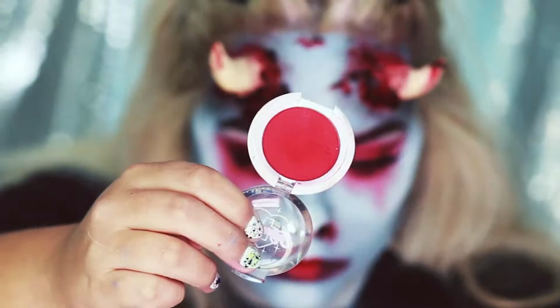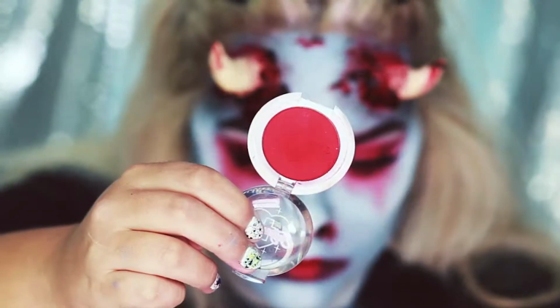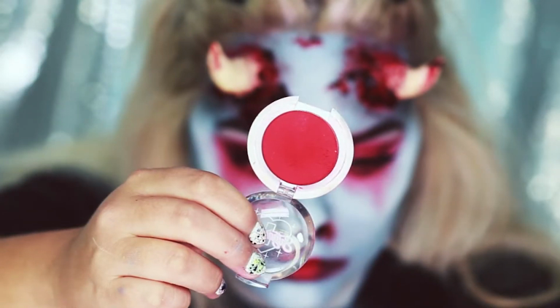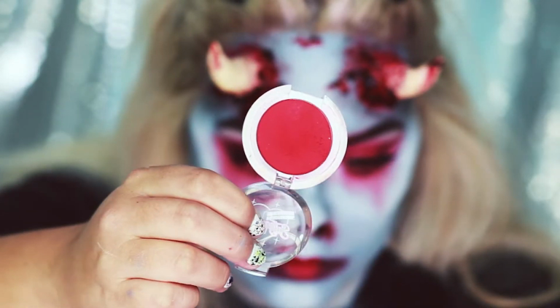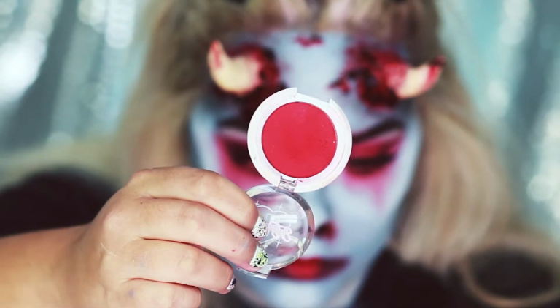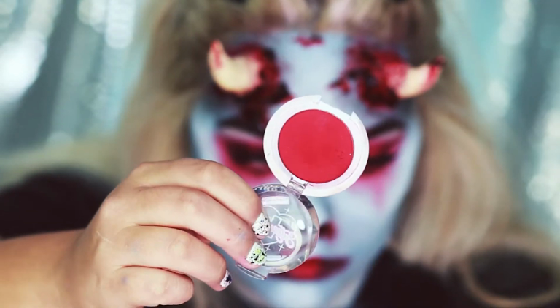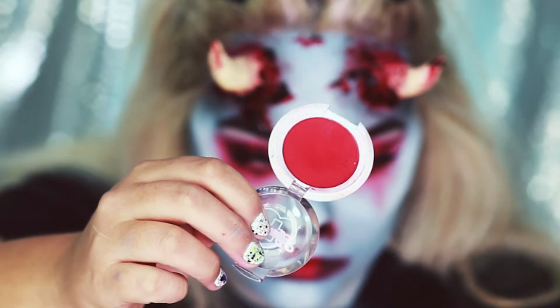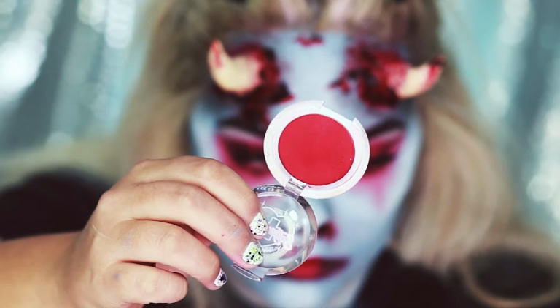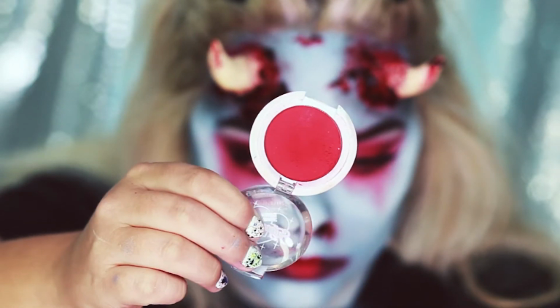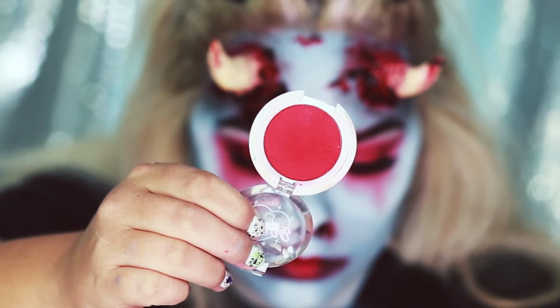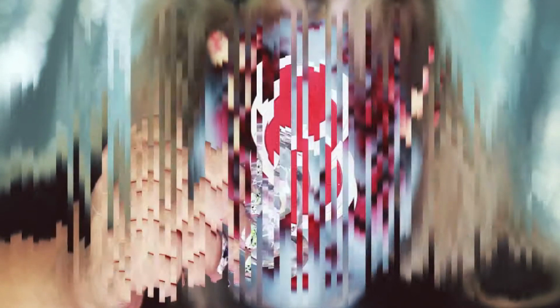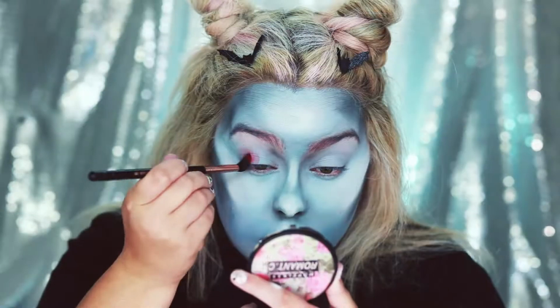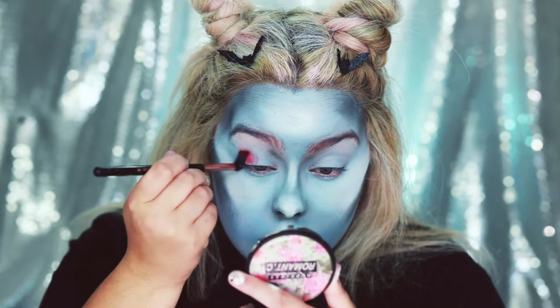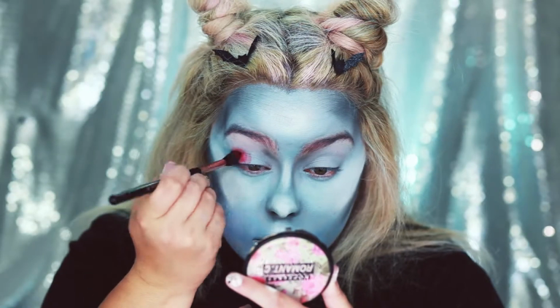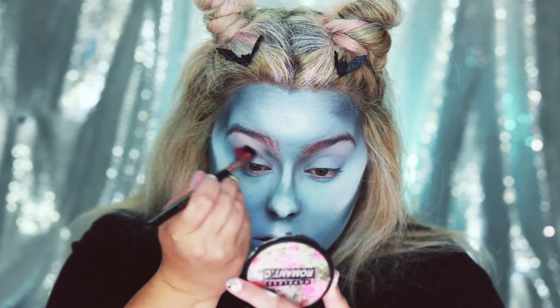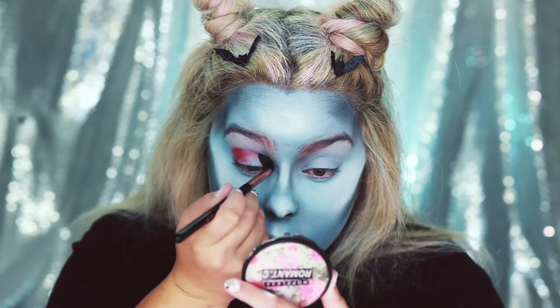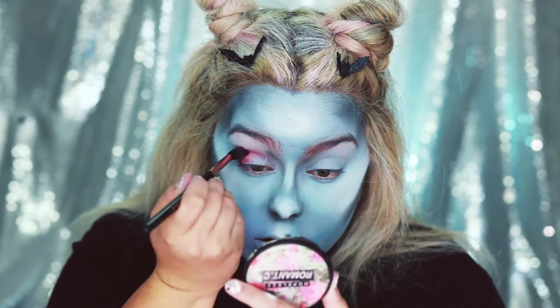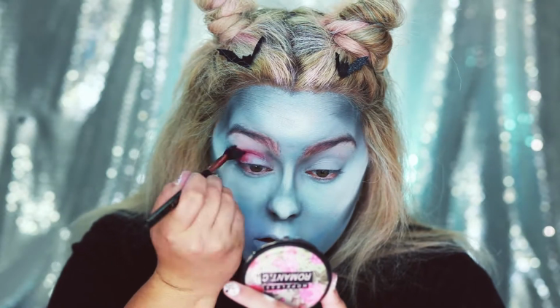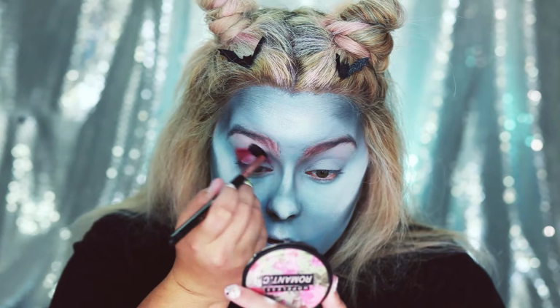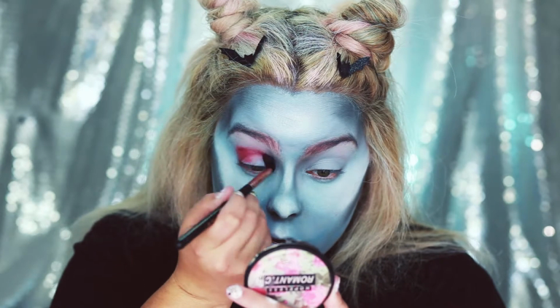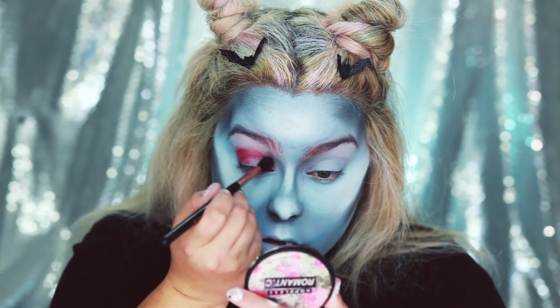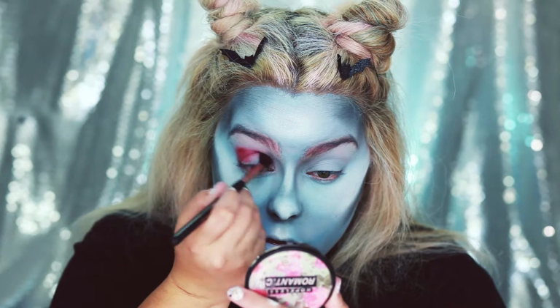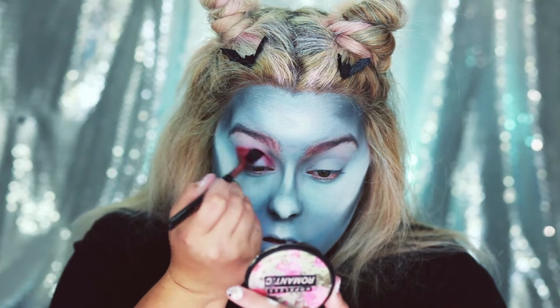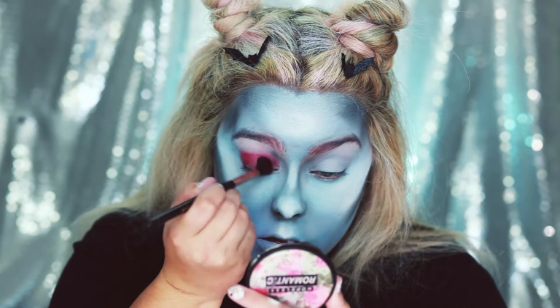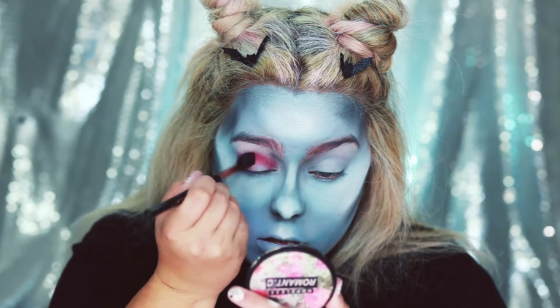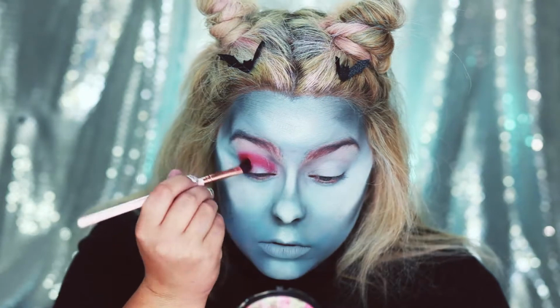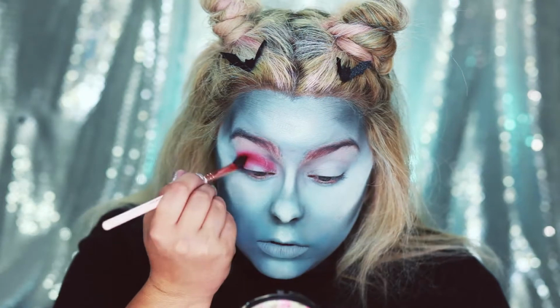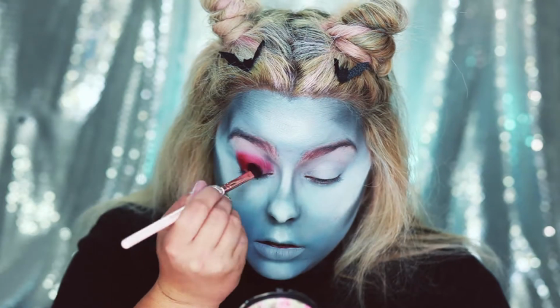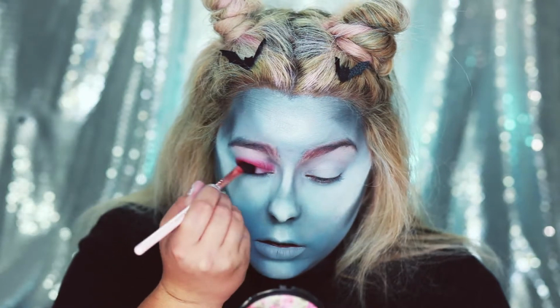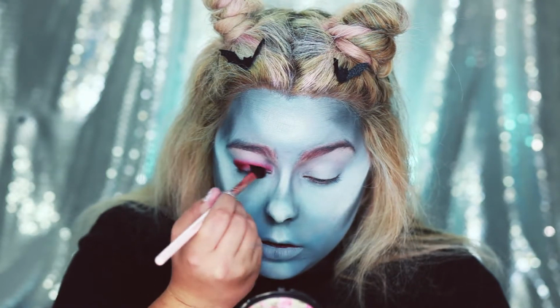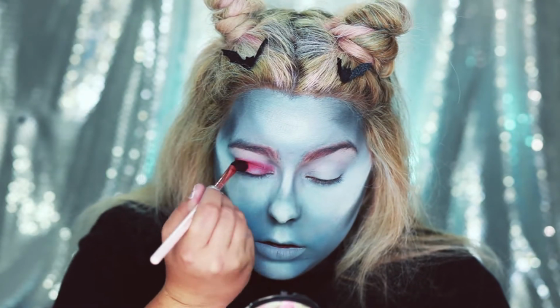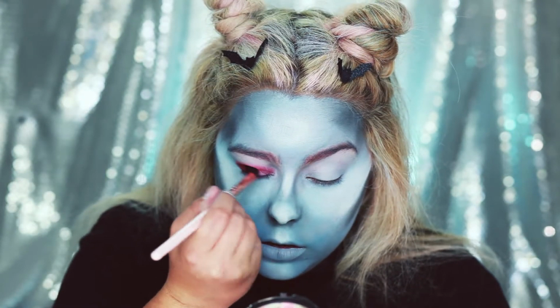For the eyes I'm going to be taking Sugarpill's Love Plus and we're going to be doing a very sloppy smoky eye. I'm also going to drag this down my cheek too.